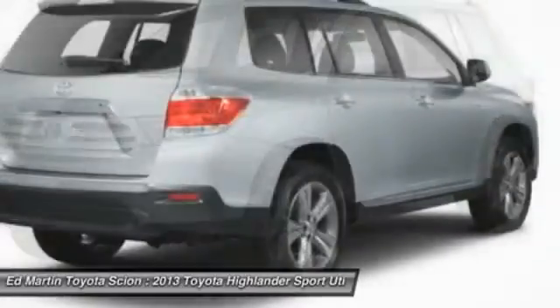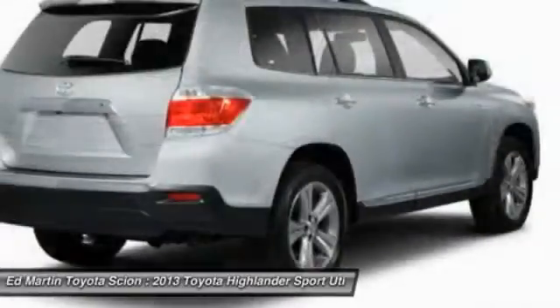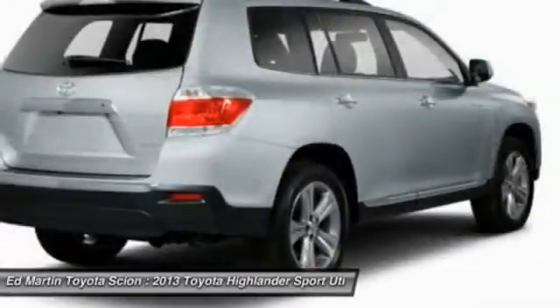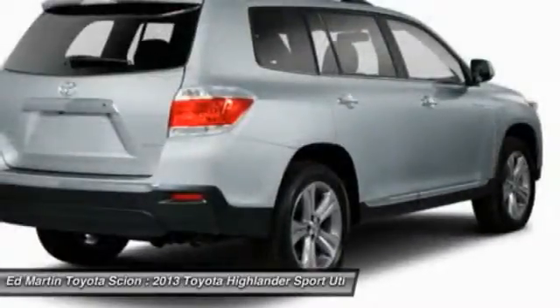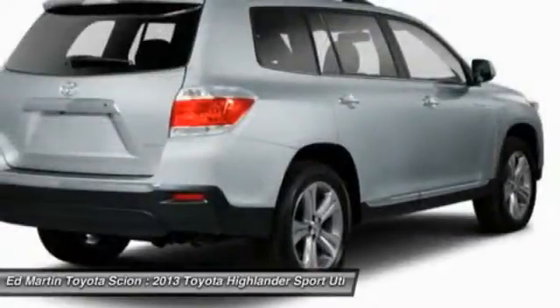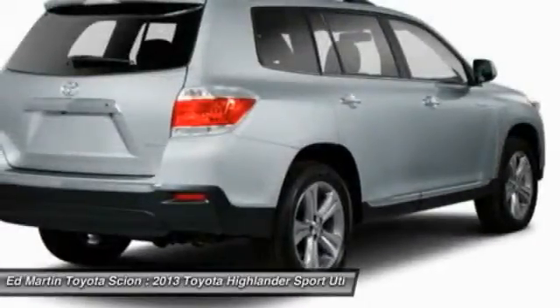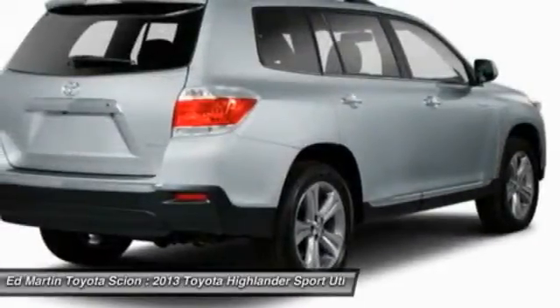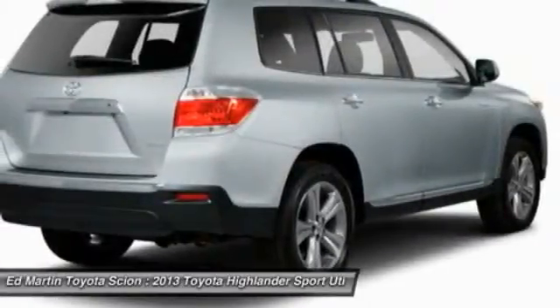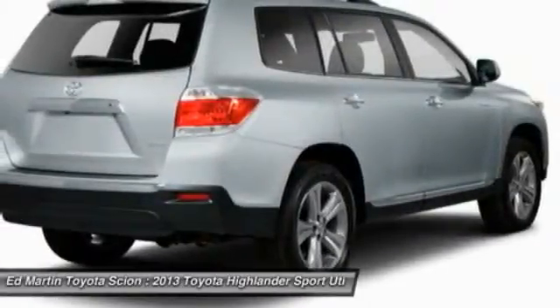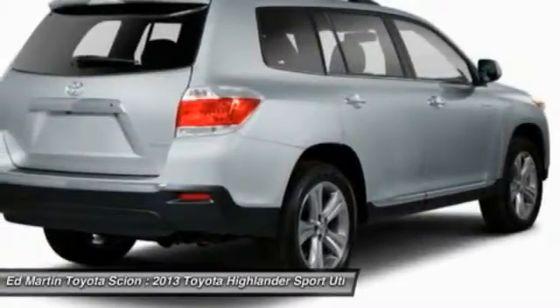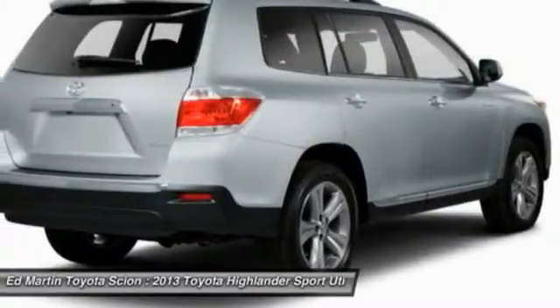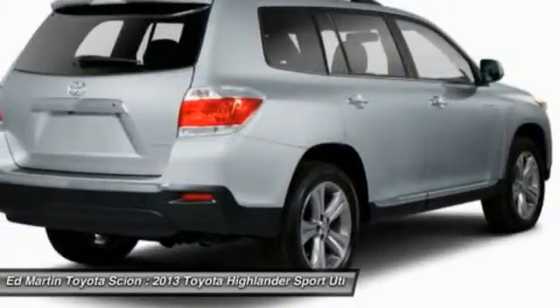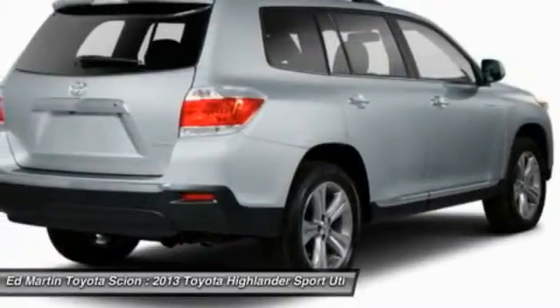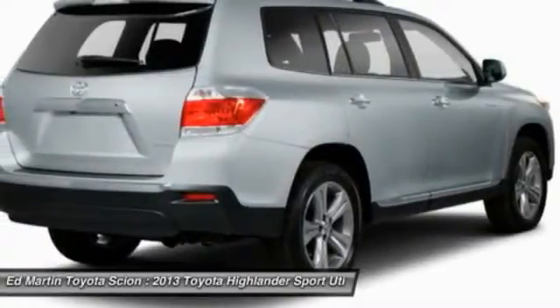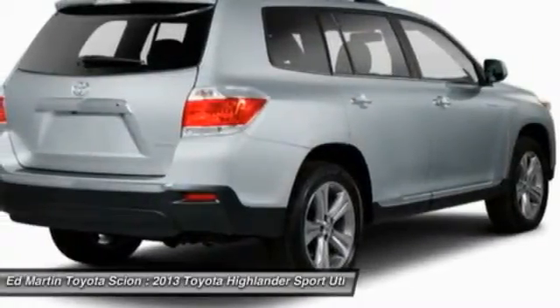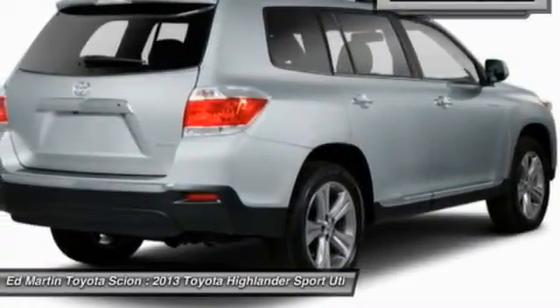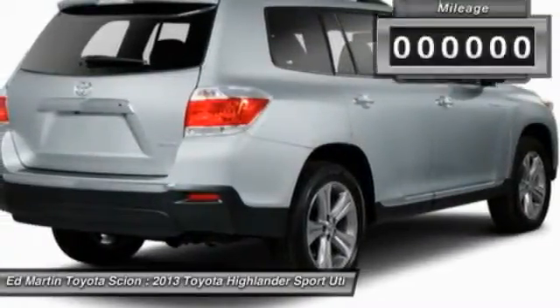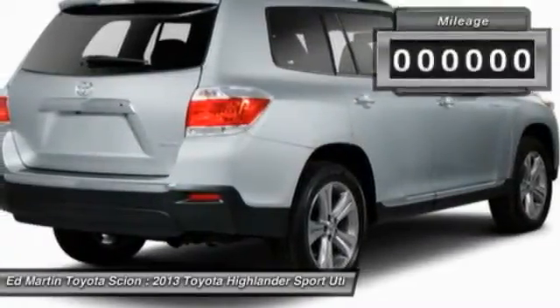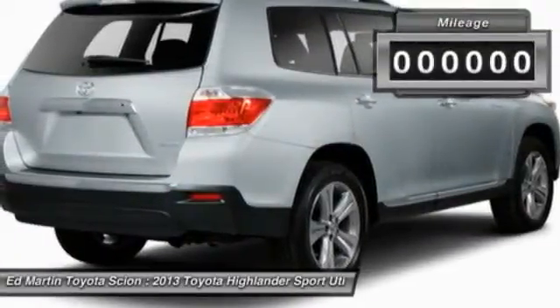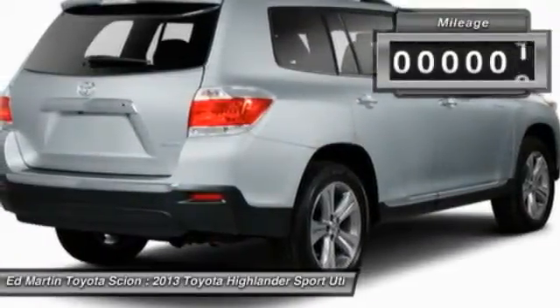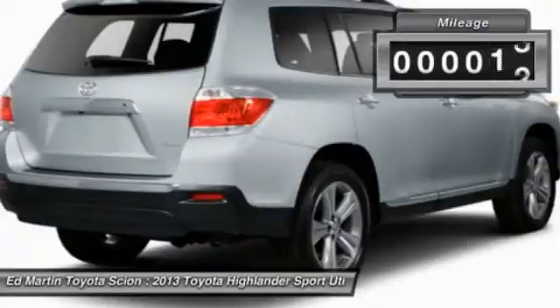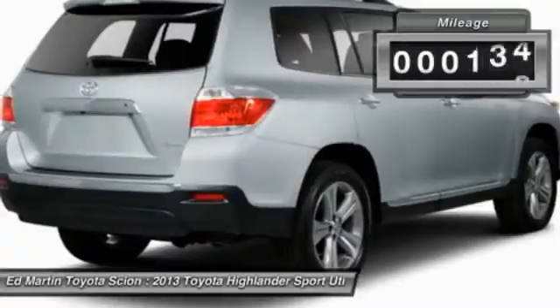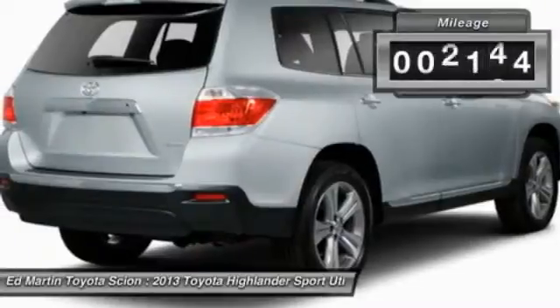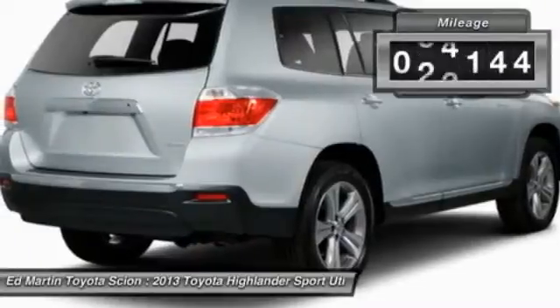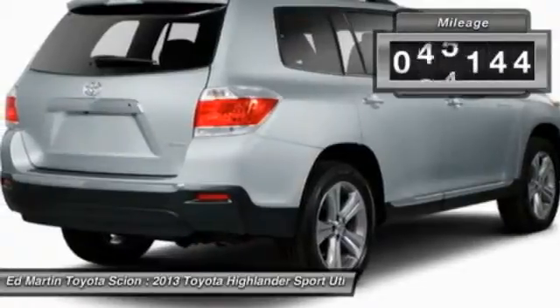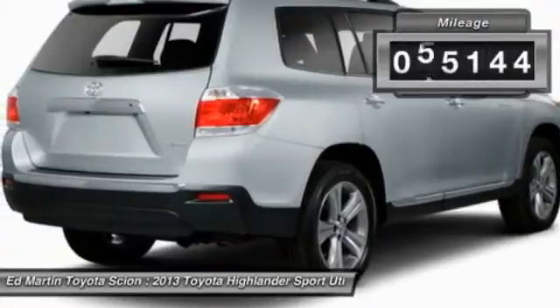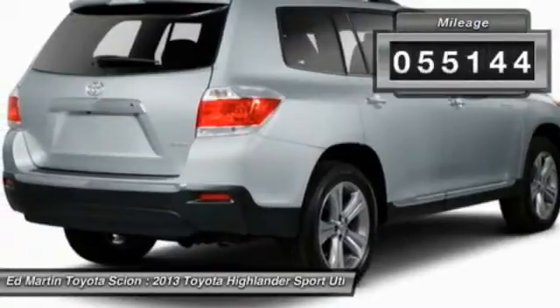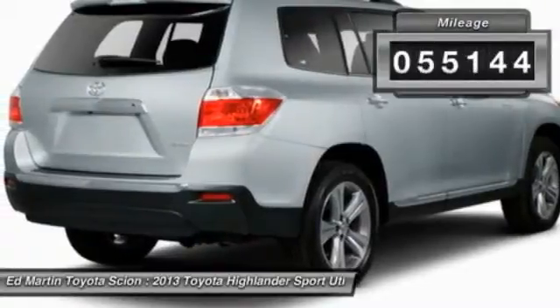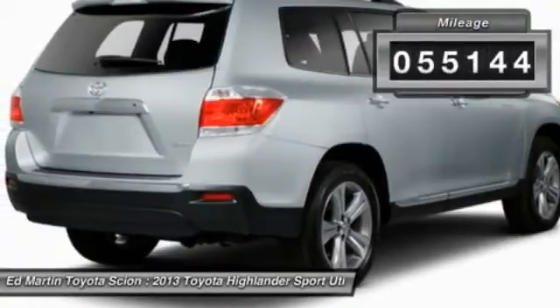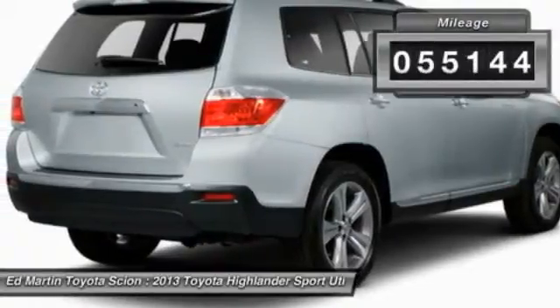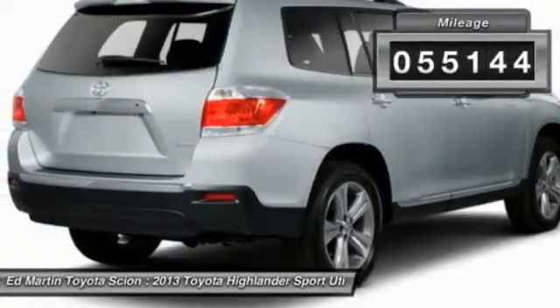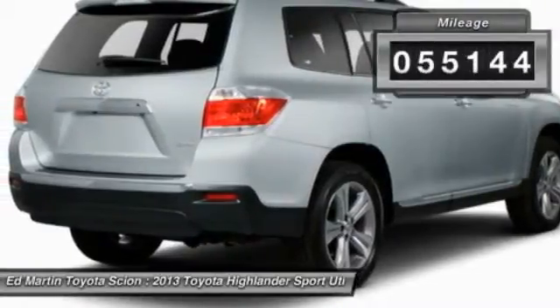A 2010 top safety pick, the Highlander is where substance meets style. This vehicle has less than 60,000 miles.